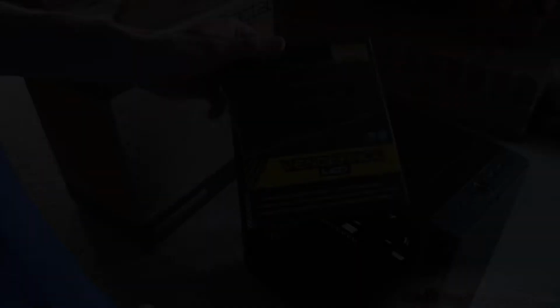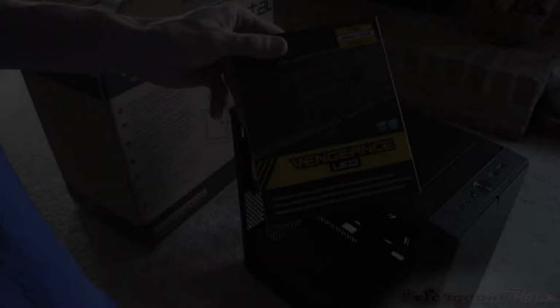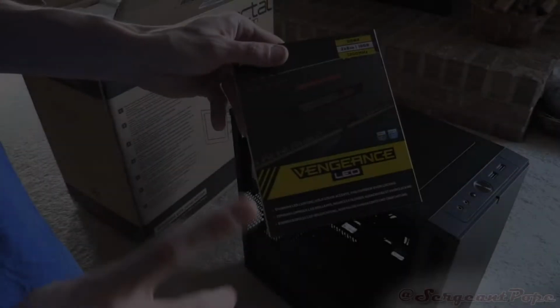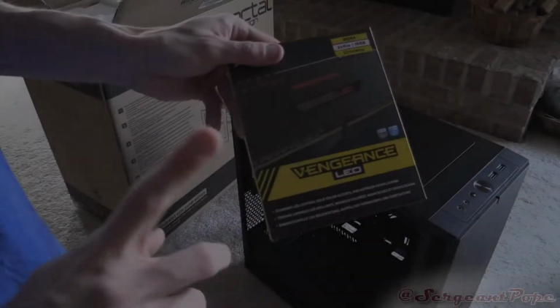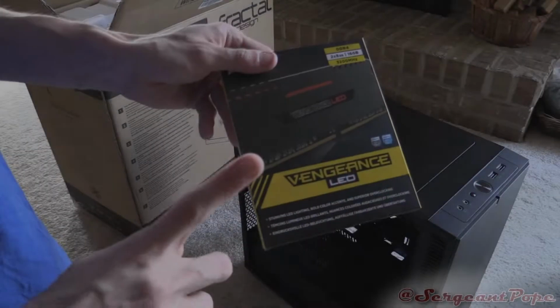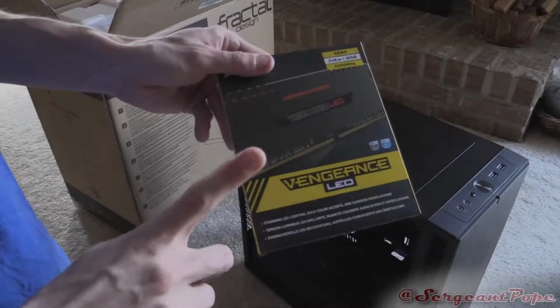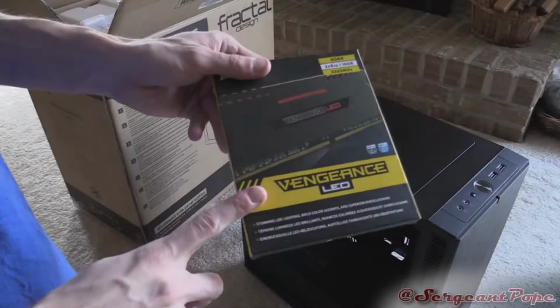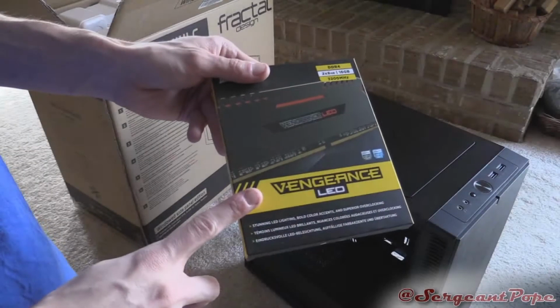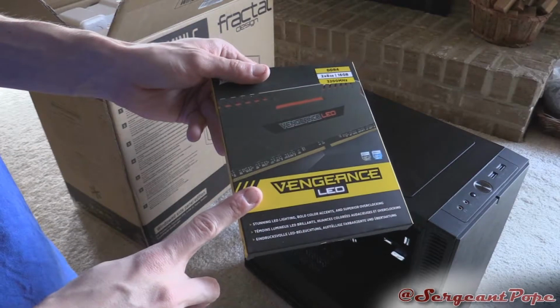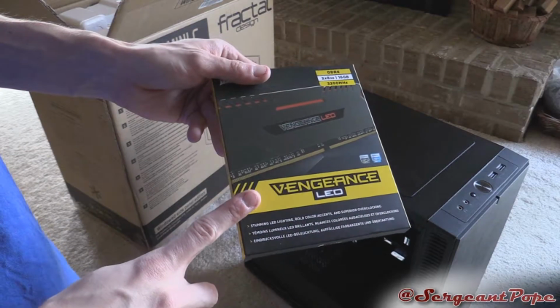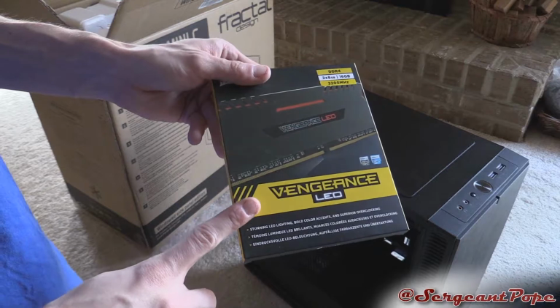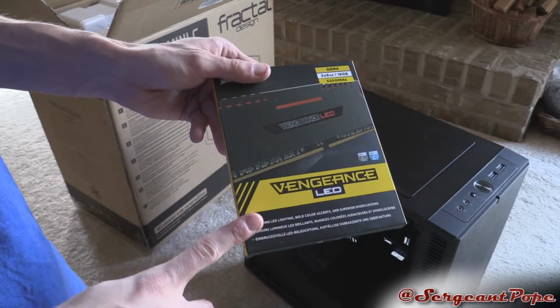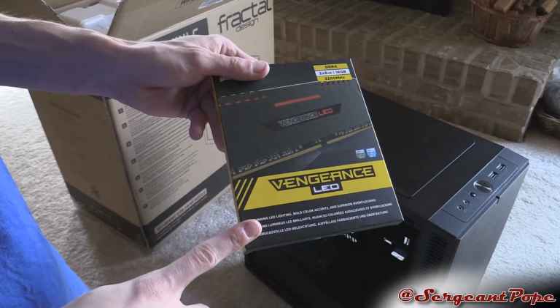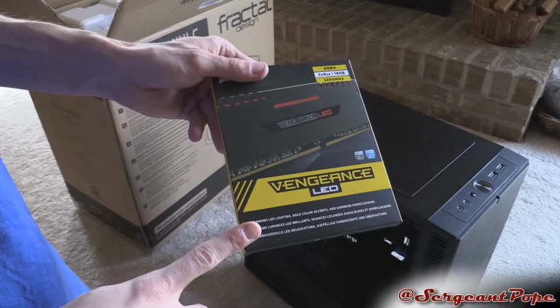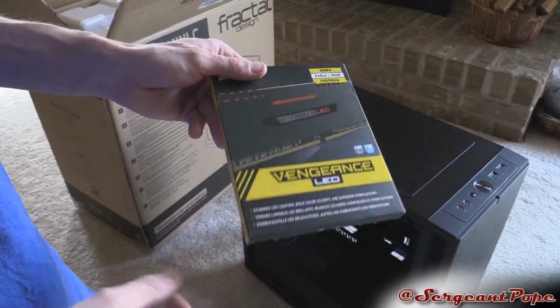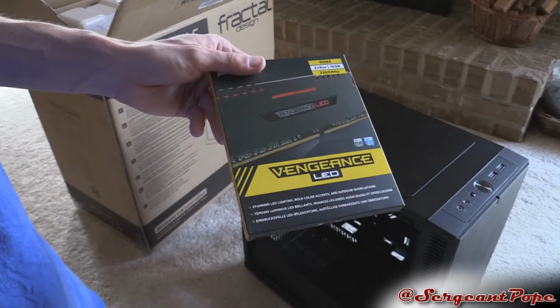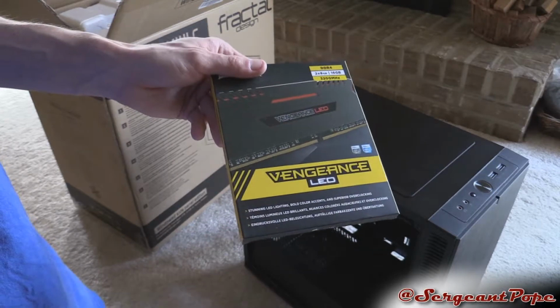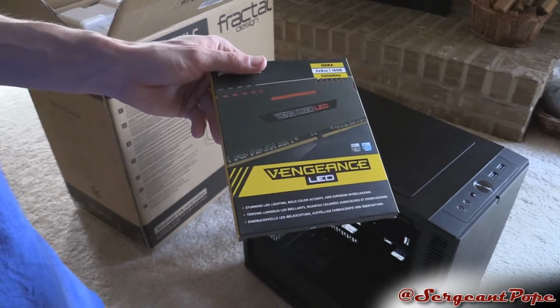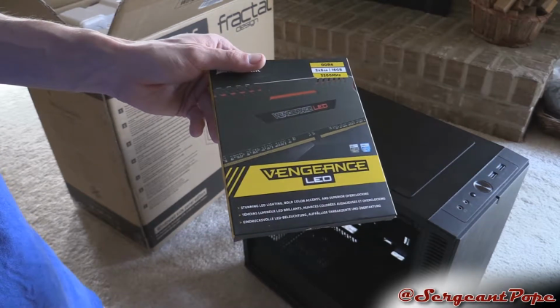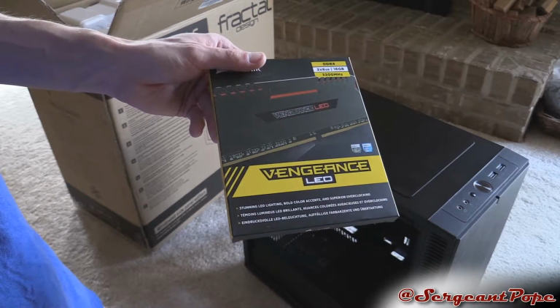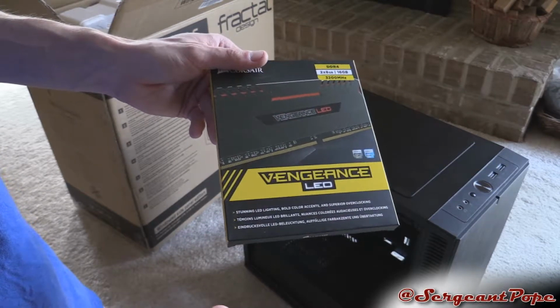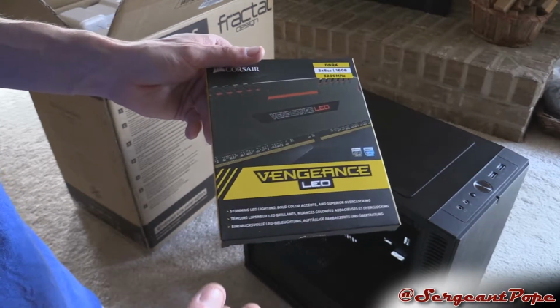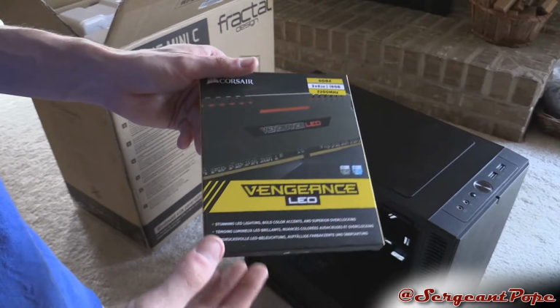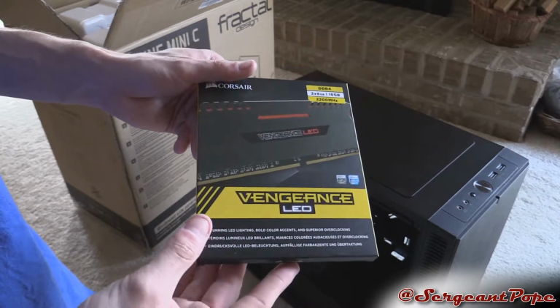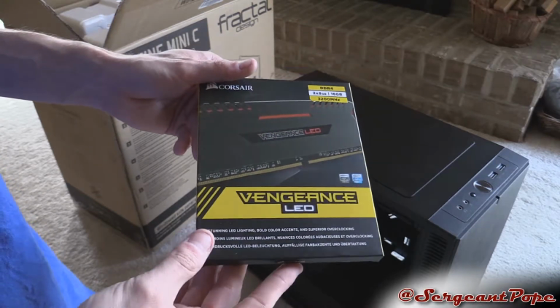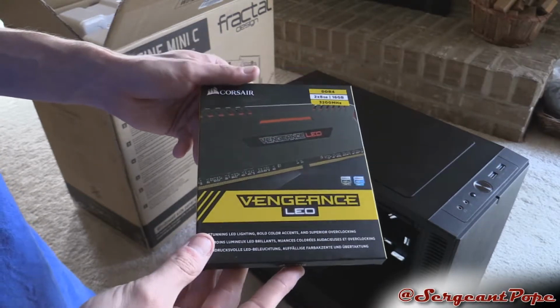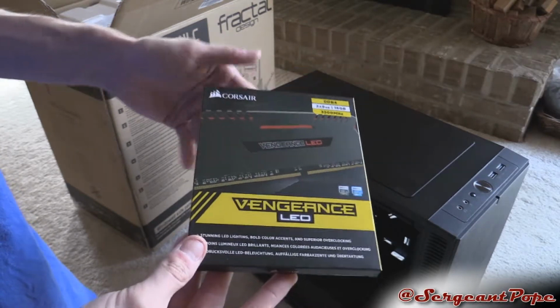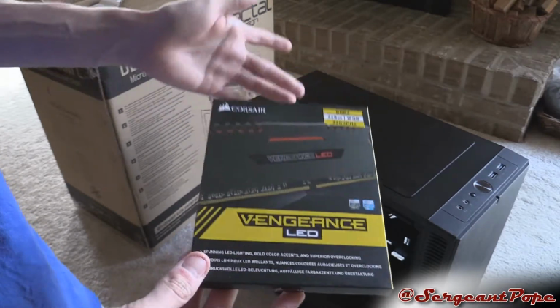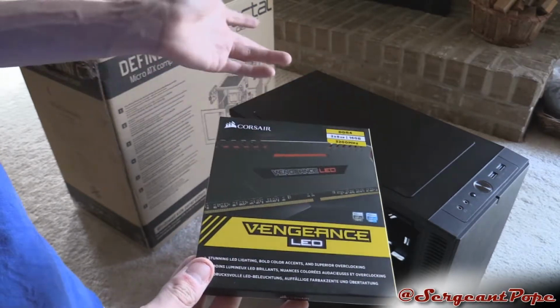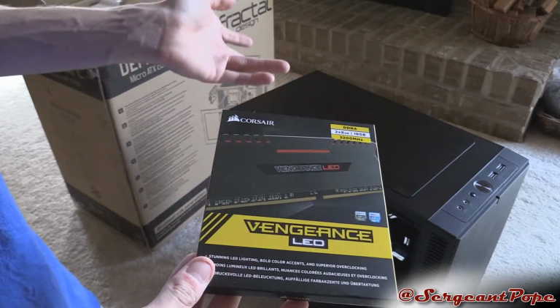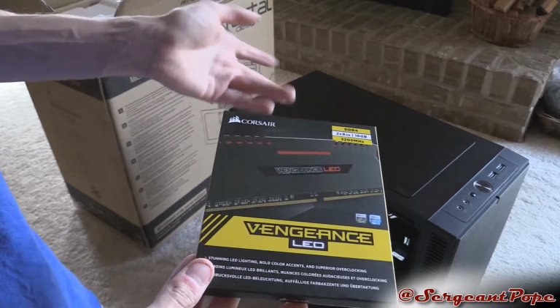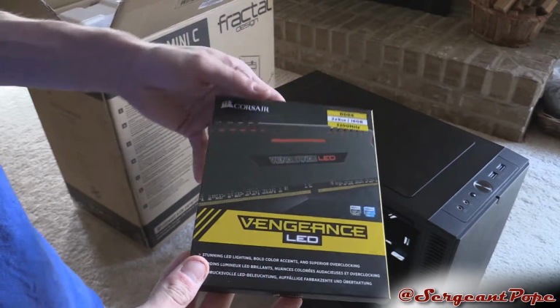I will probably have a video building this computer, so if you guys want to see that, I will probably have that up.